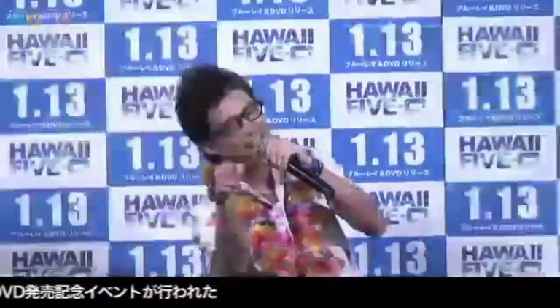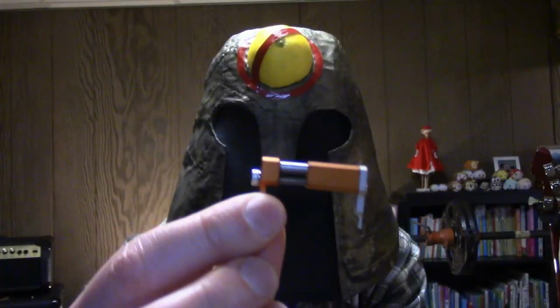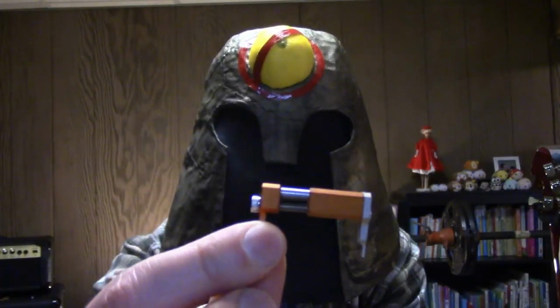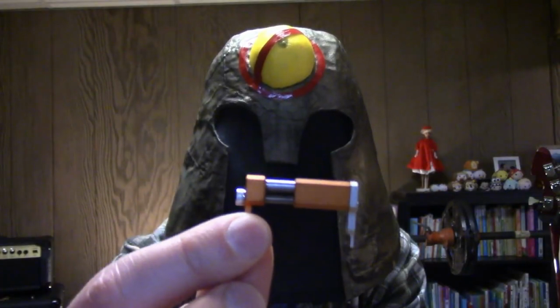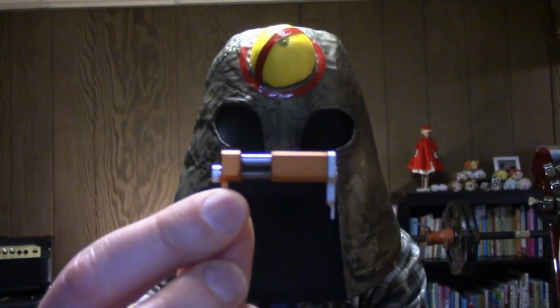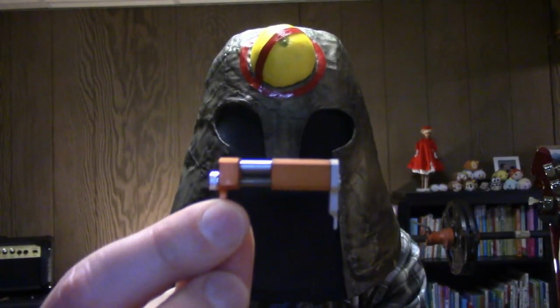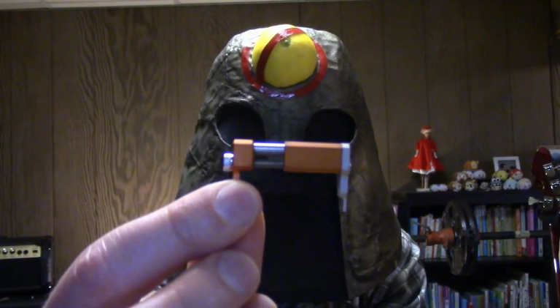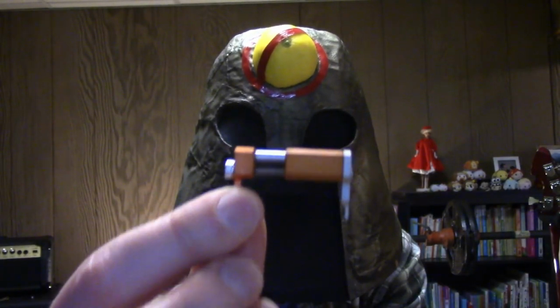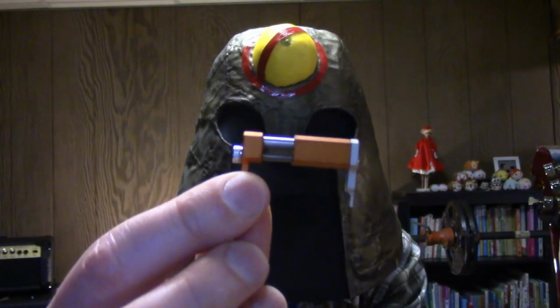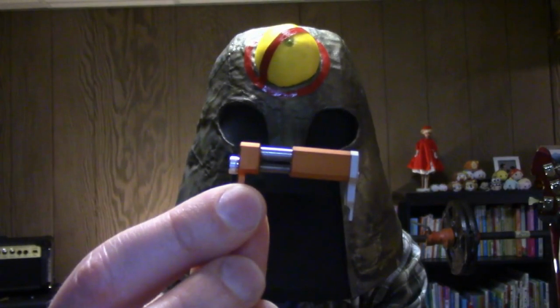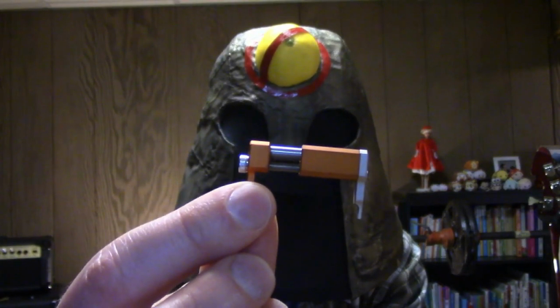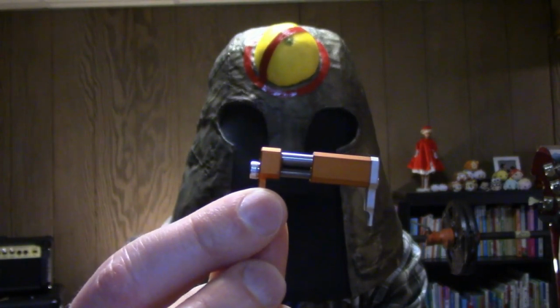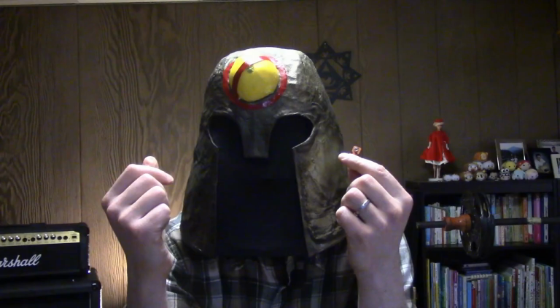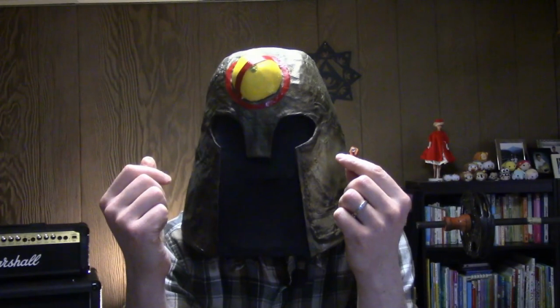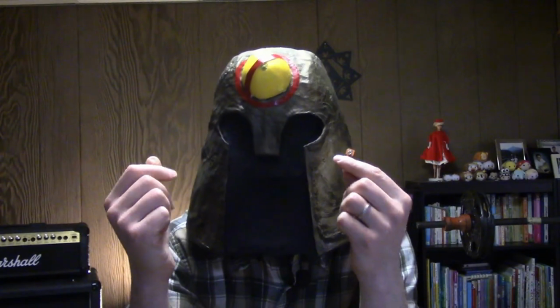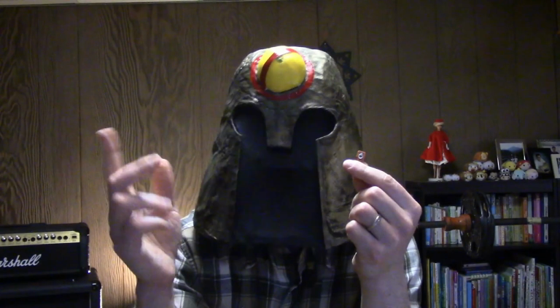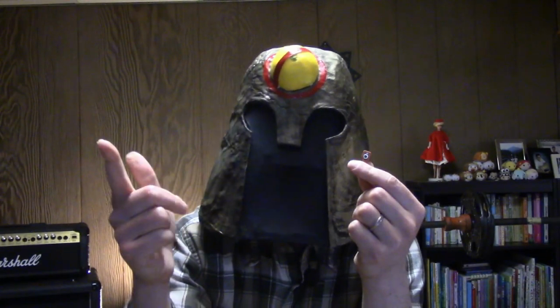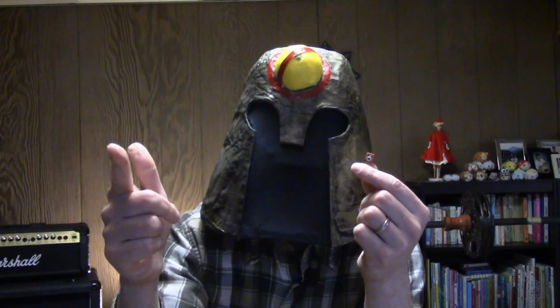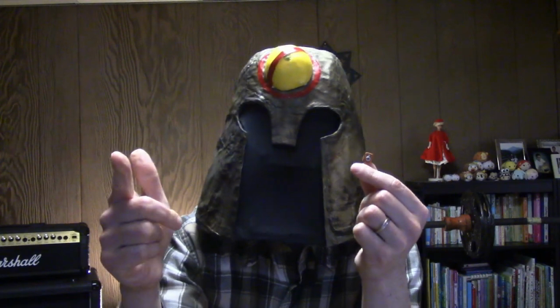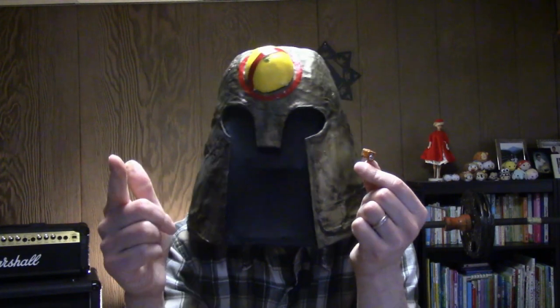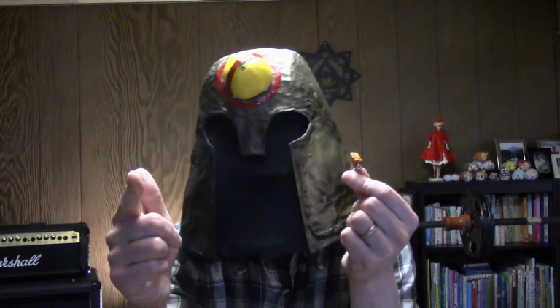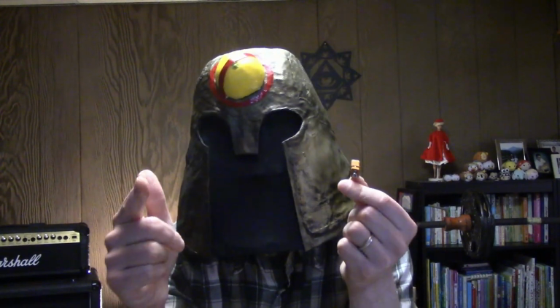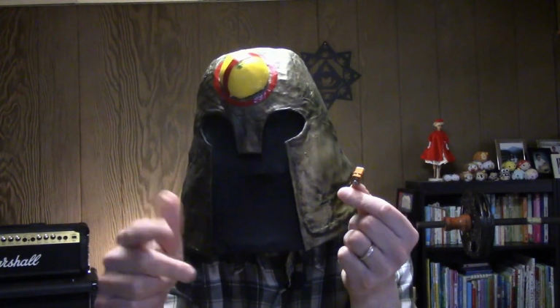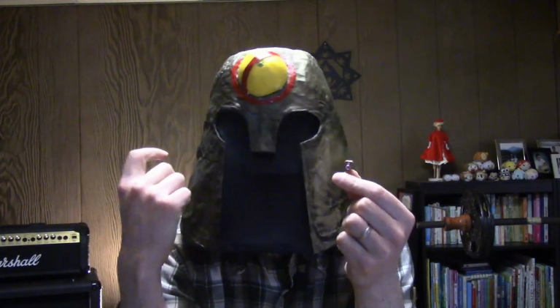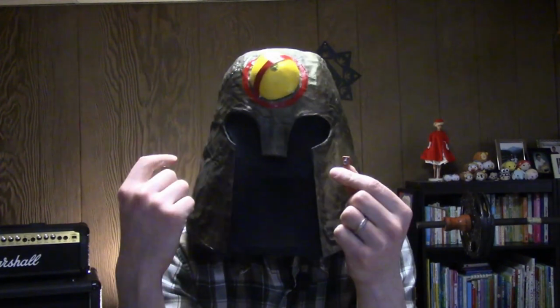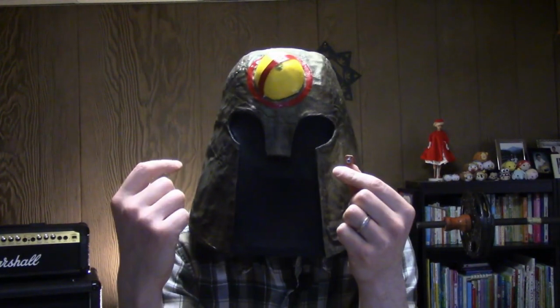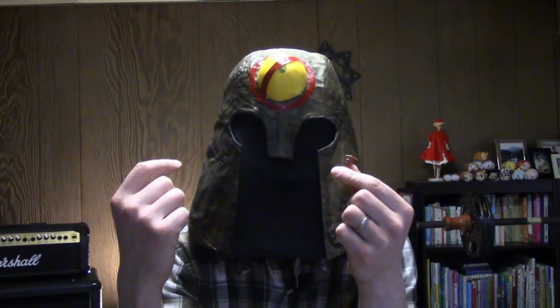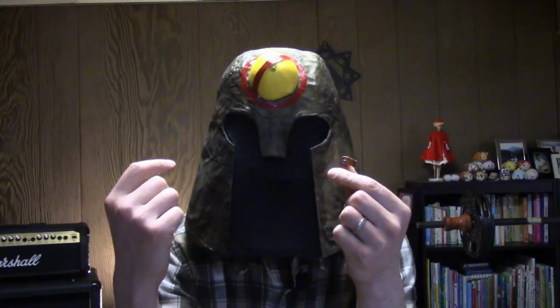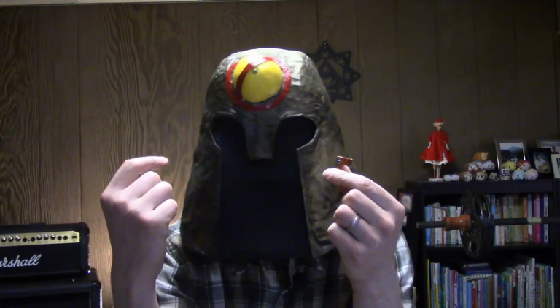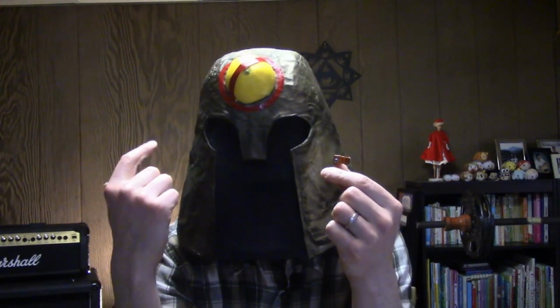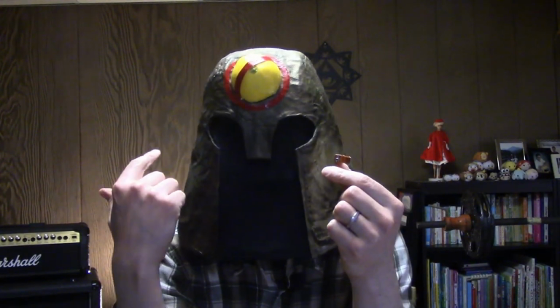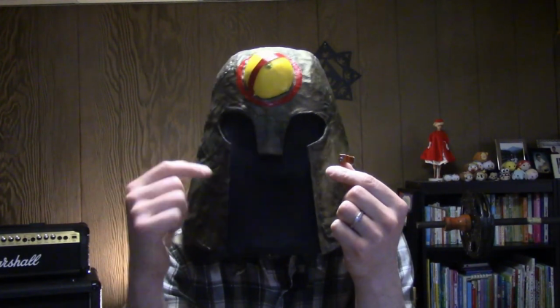If you want to know how to intonate your Floyd Rose, this is how you do it. Stick around to the end of the video because I'm going to play my guitar and show what the intonation sounds like.